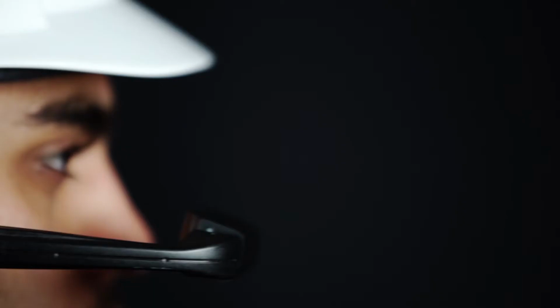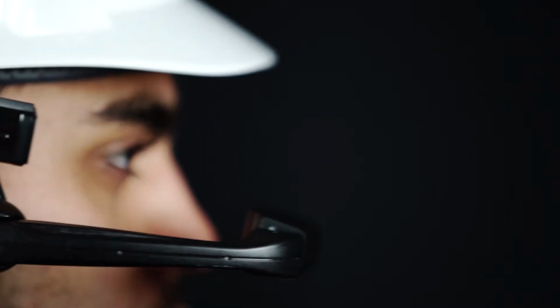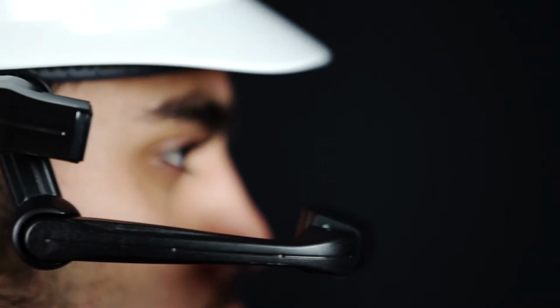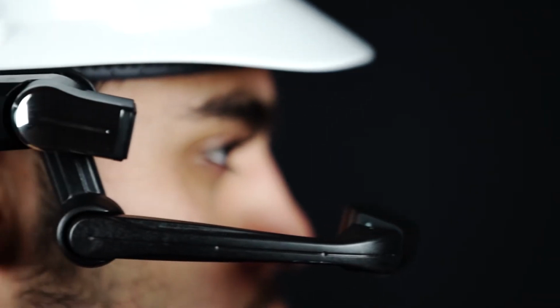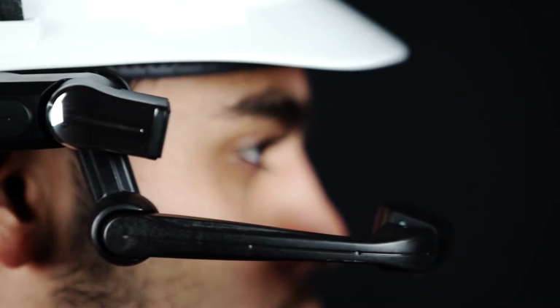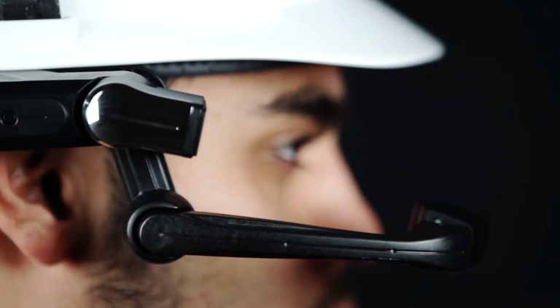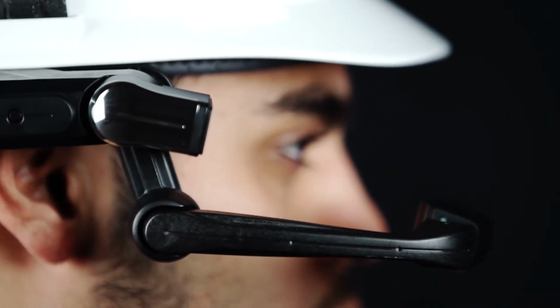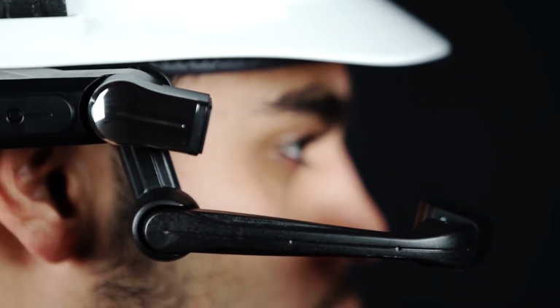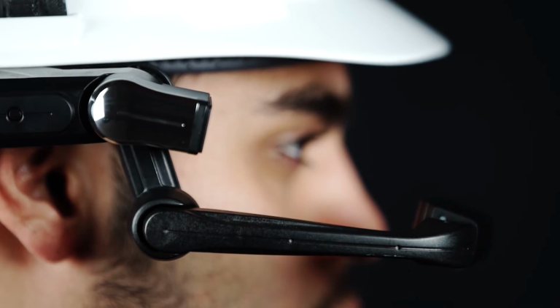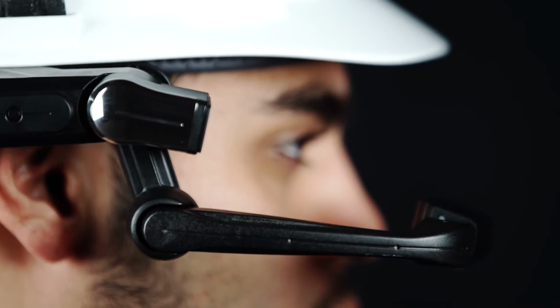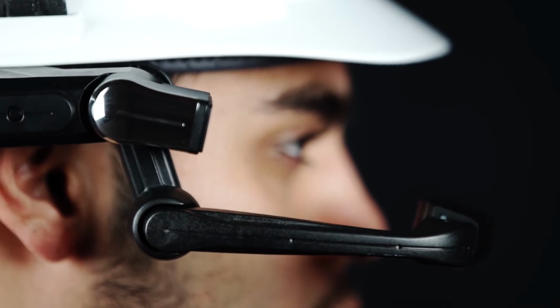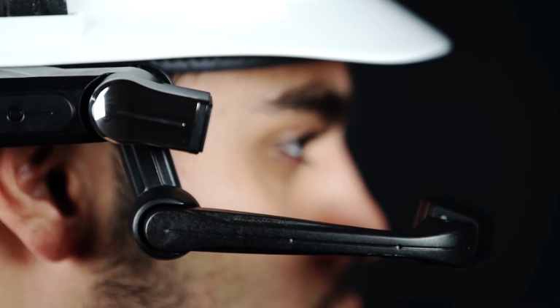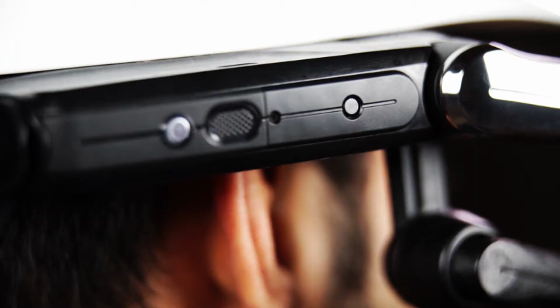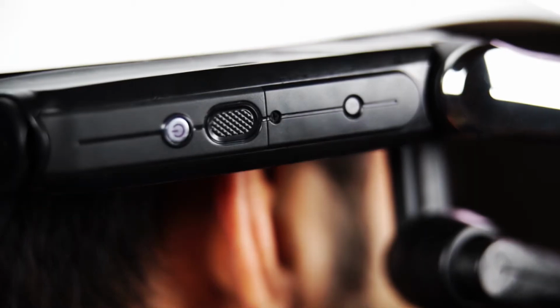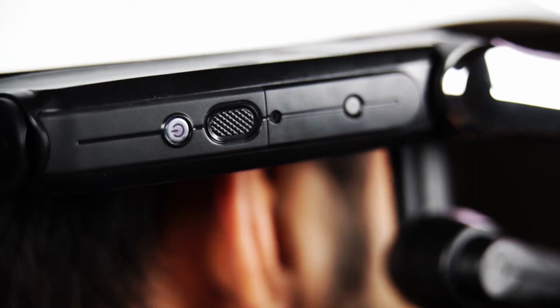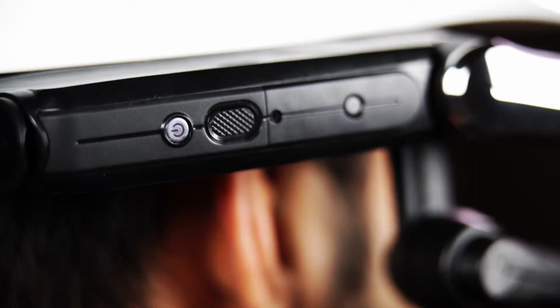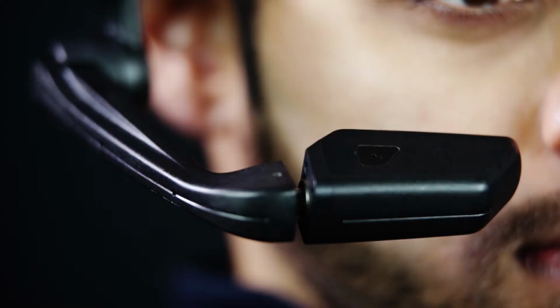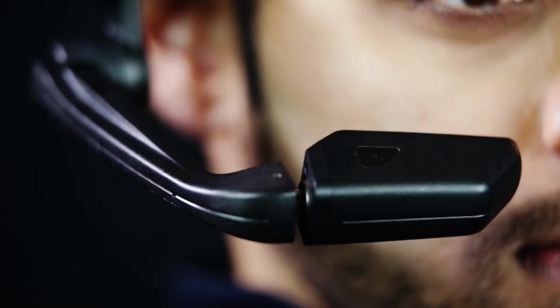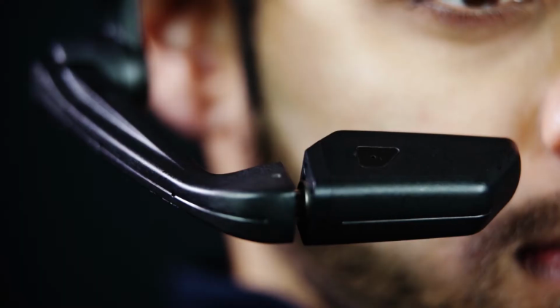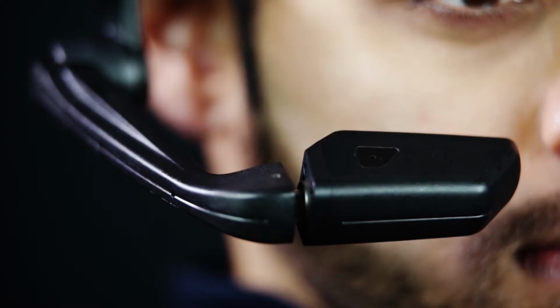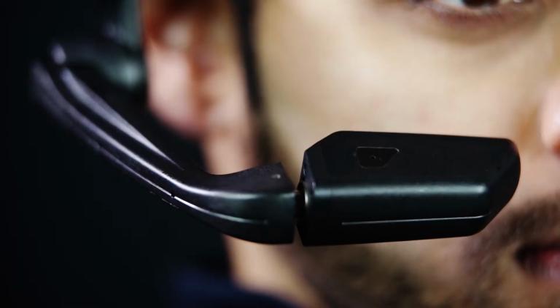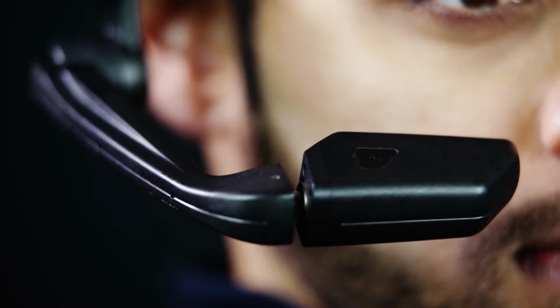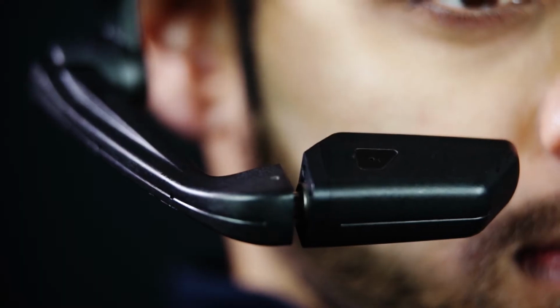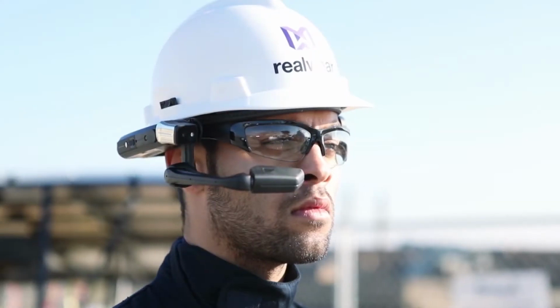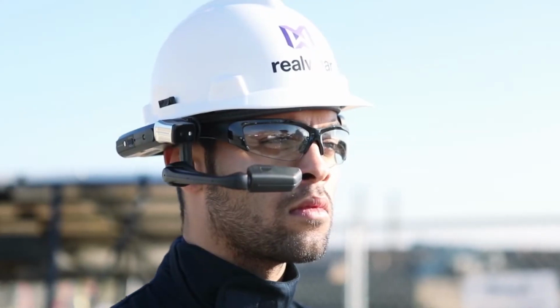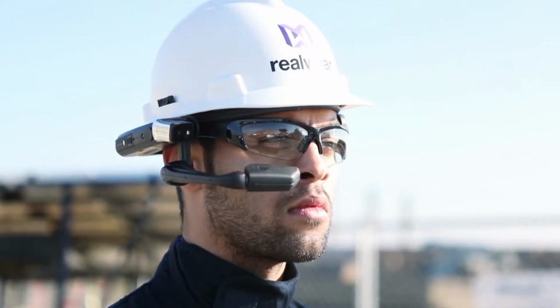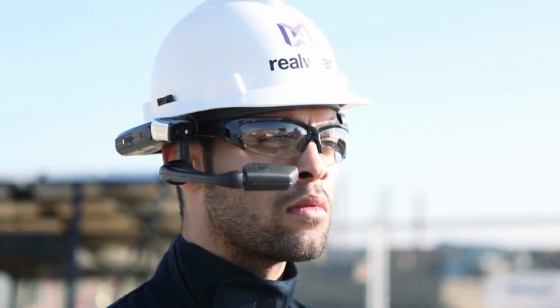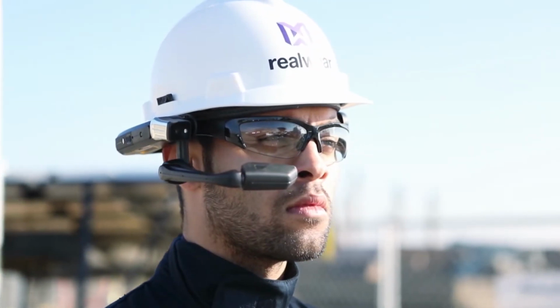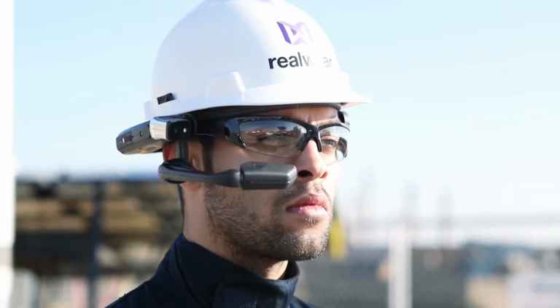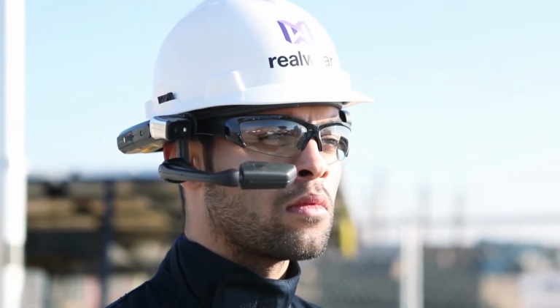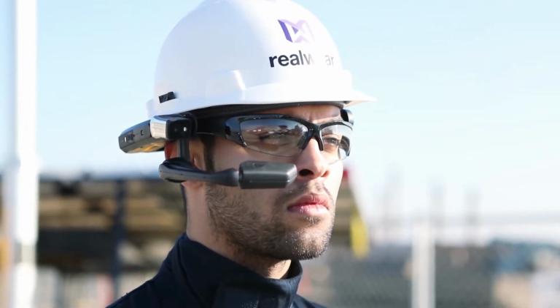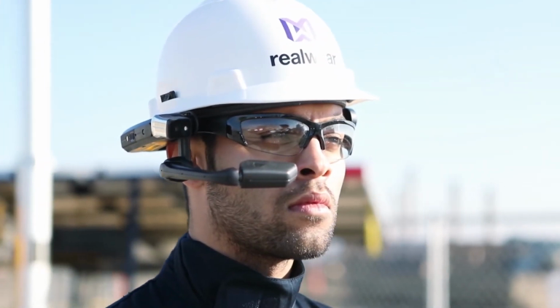A completely hands-free experience from RealWear. Free your hands.